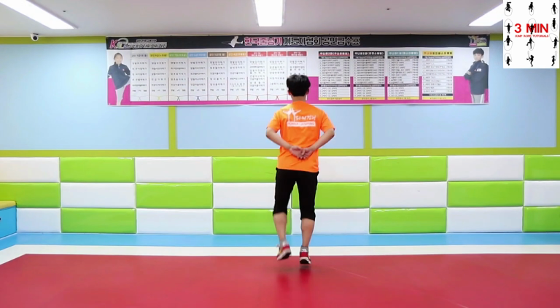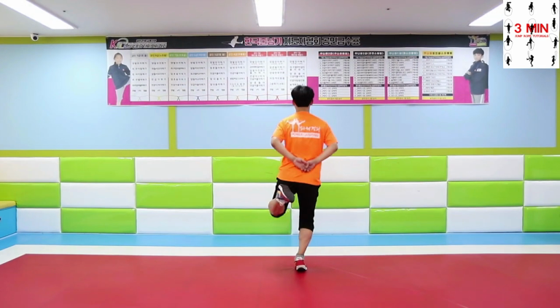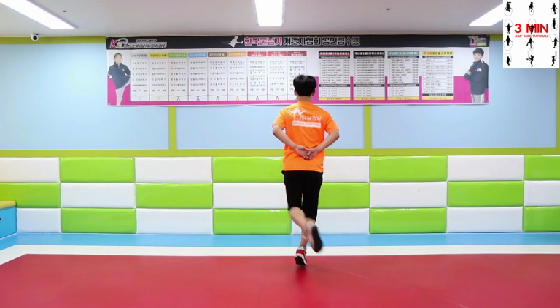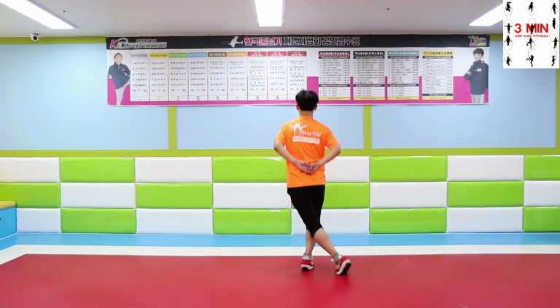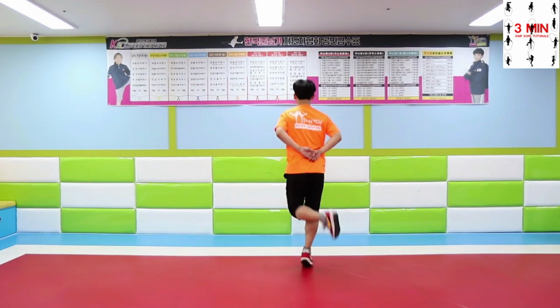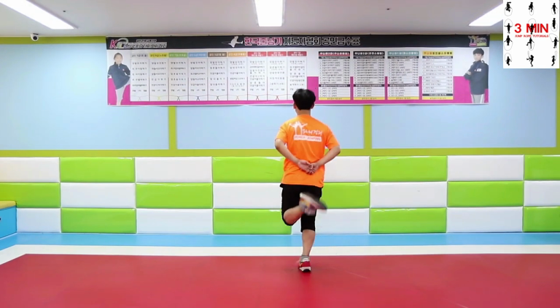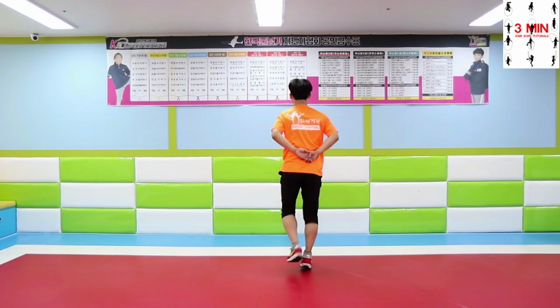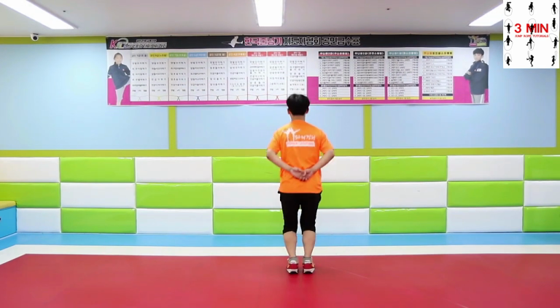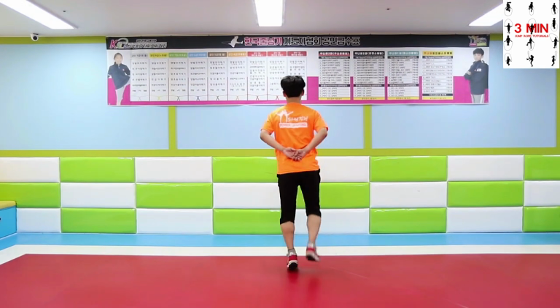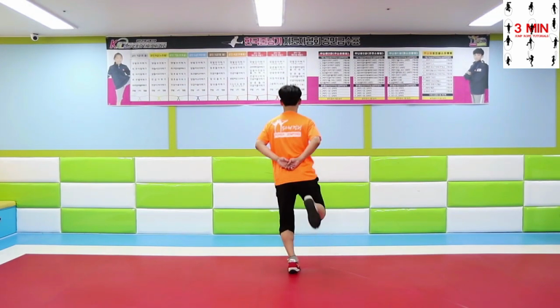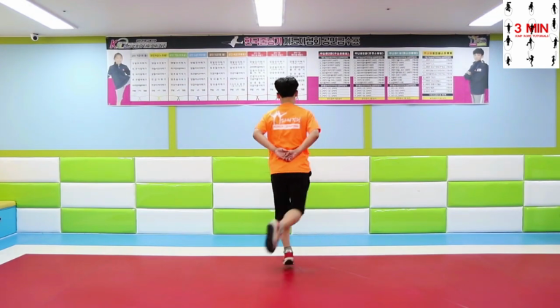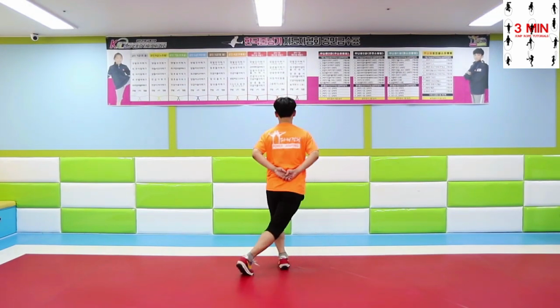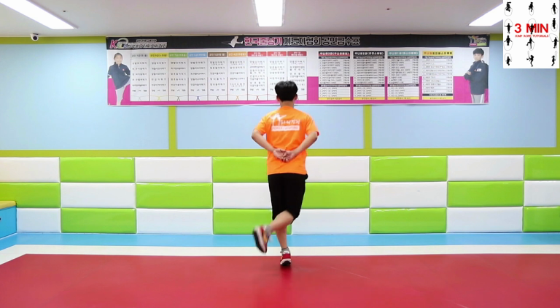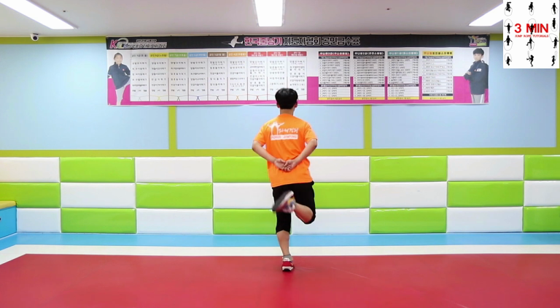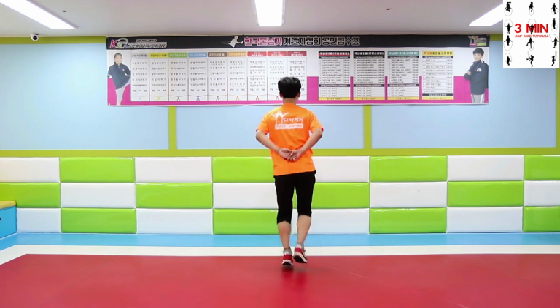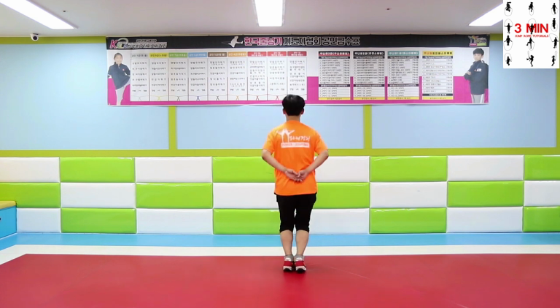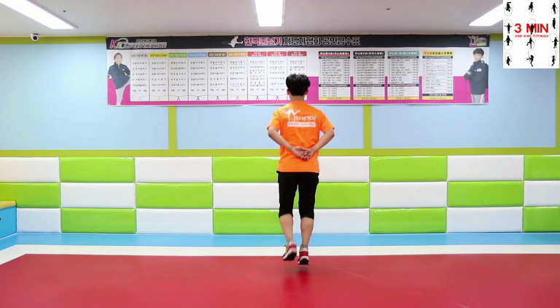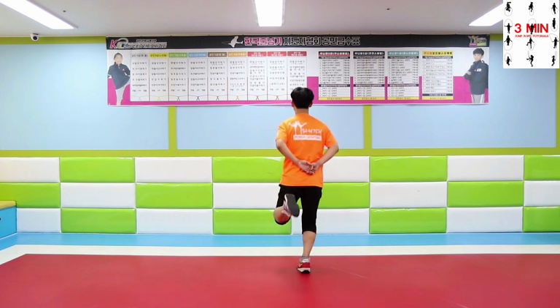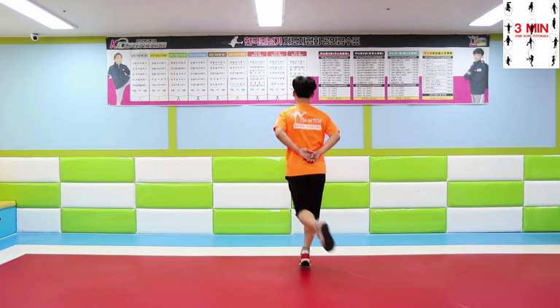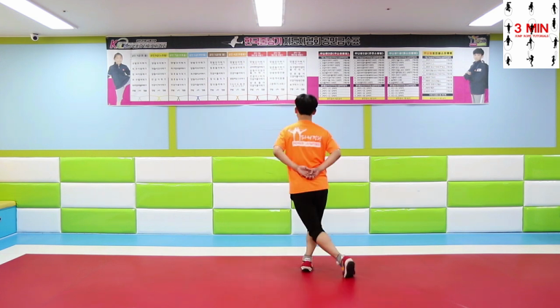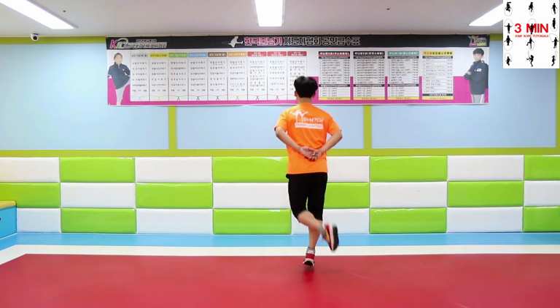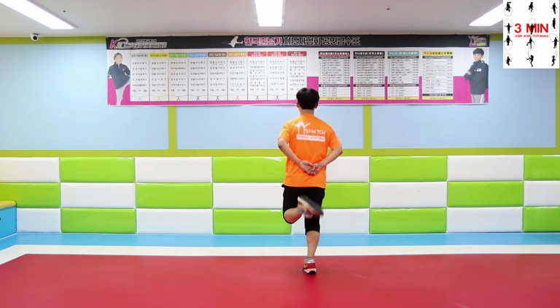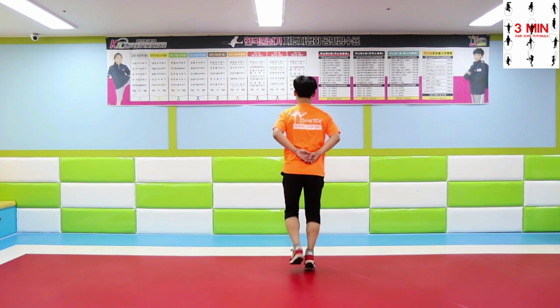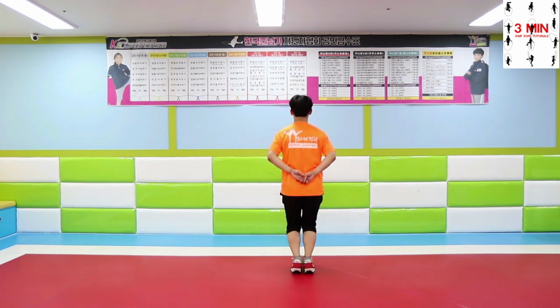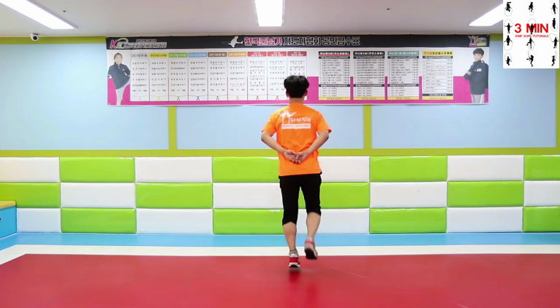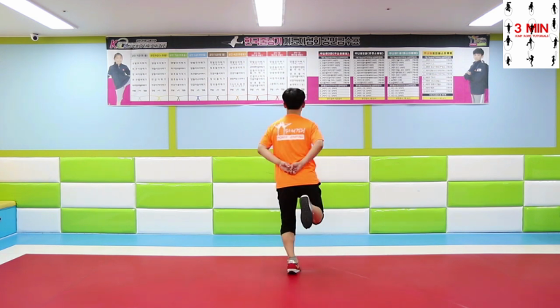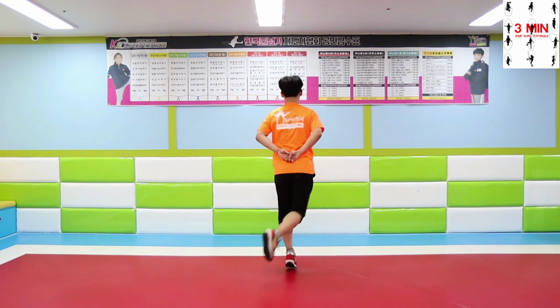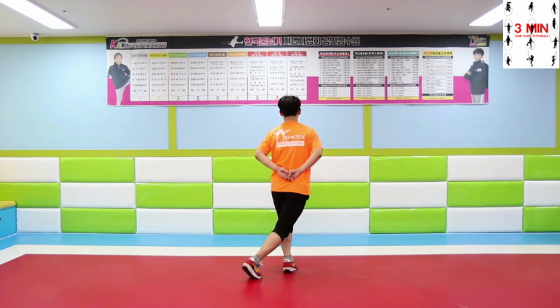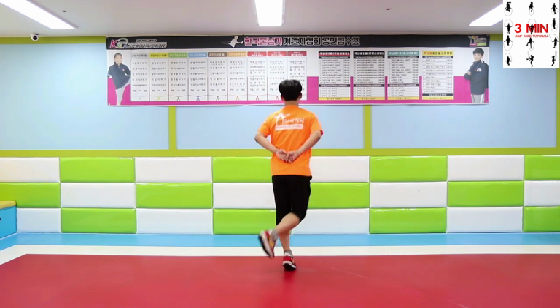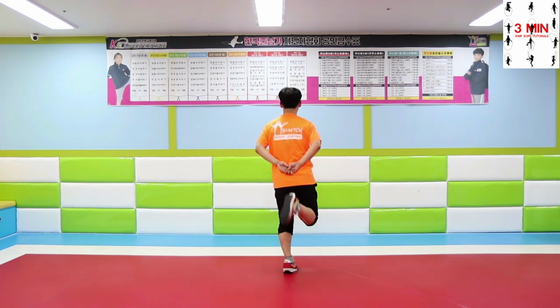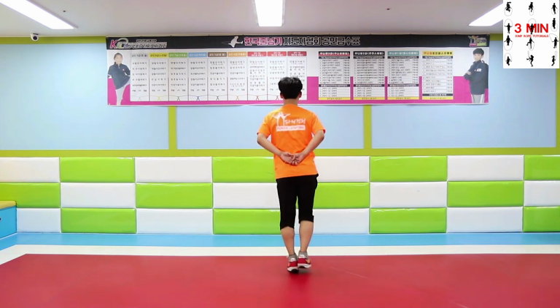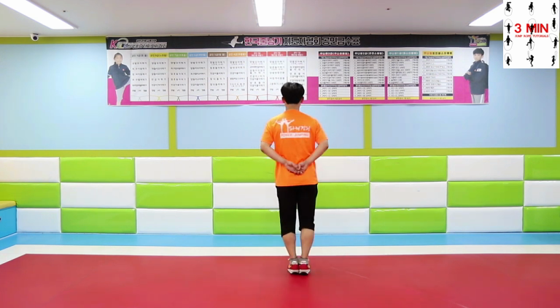High heels variations work exactly the same. Cross your leg after lifting it up and then get it back to its place.